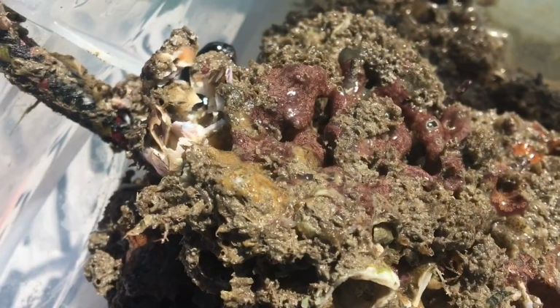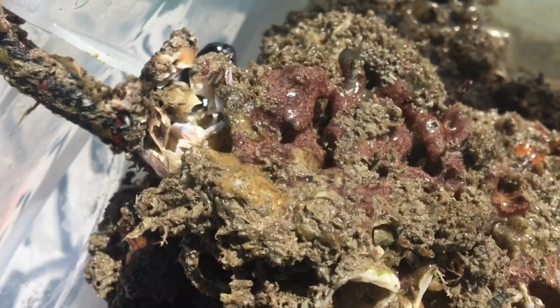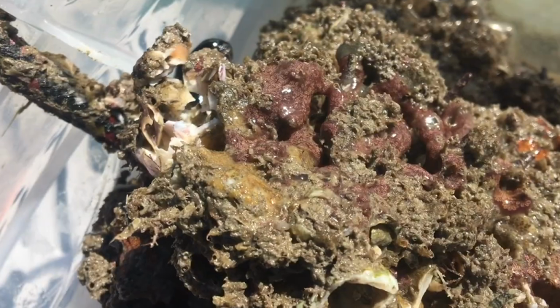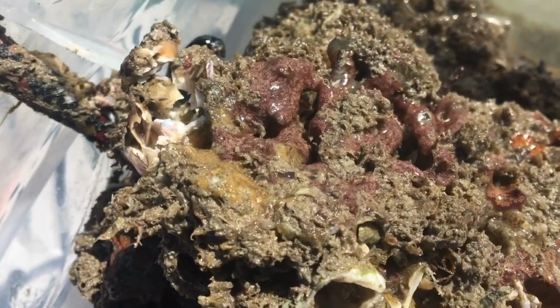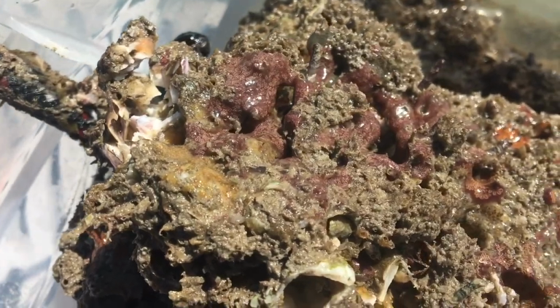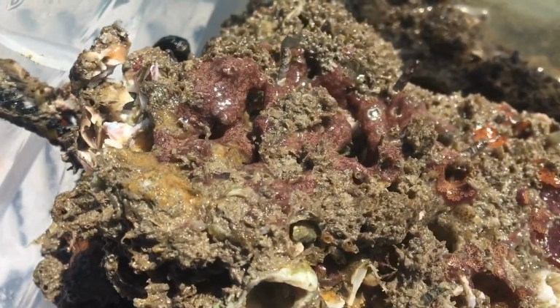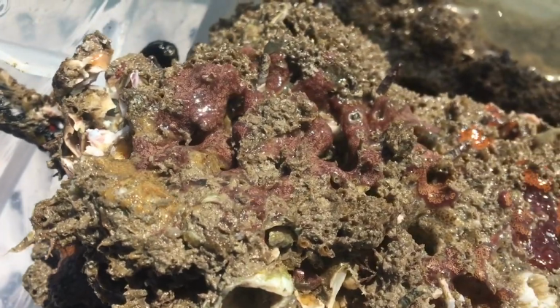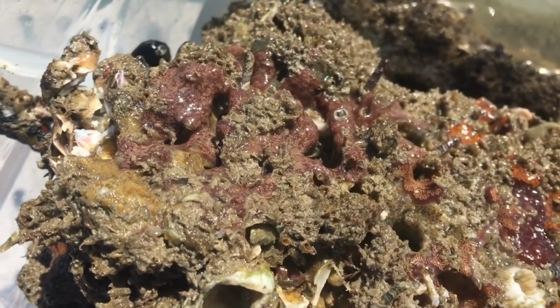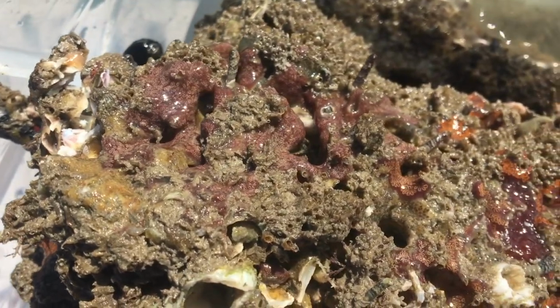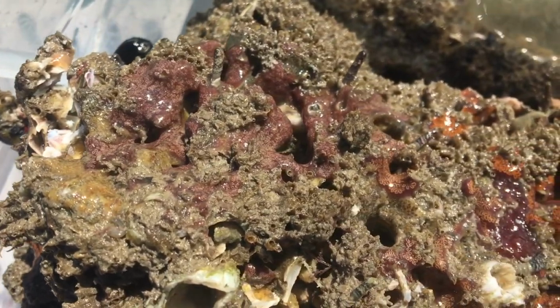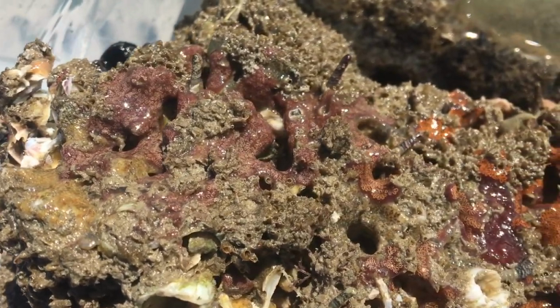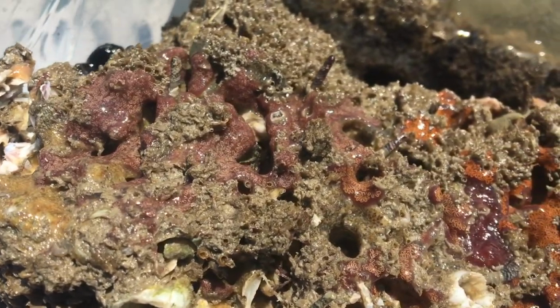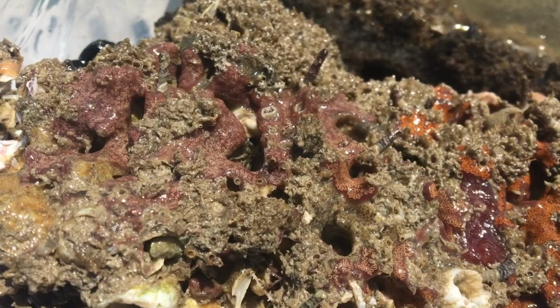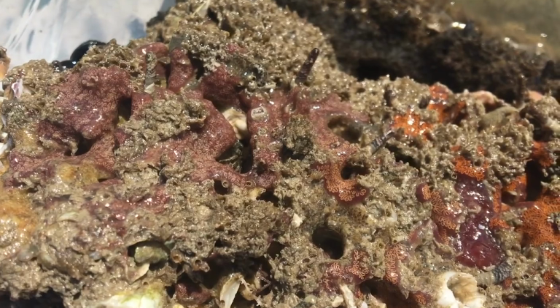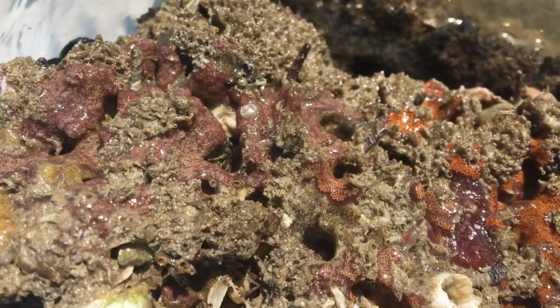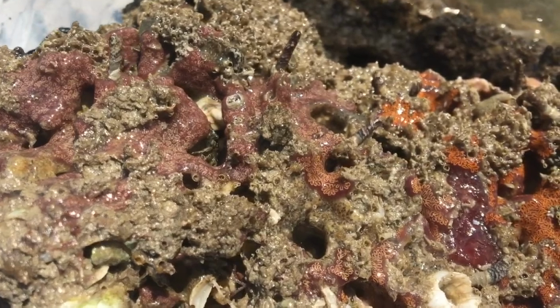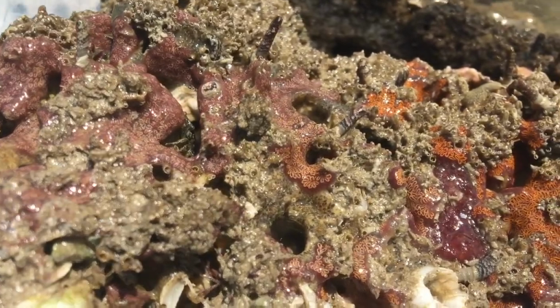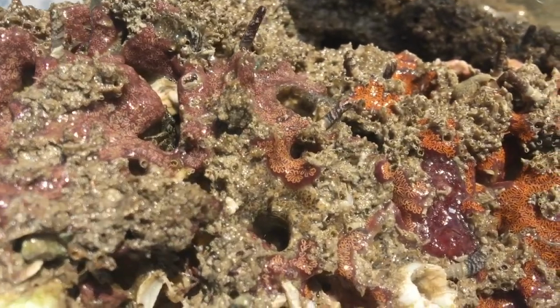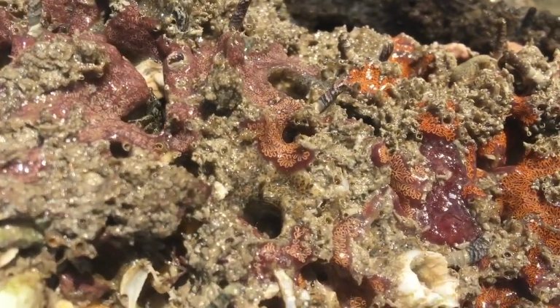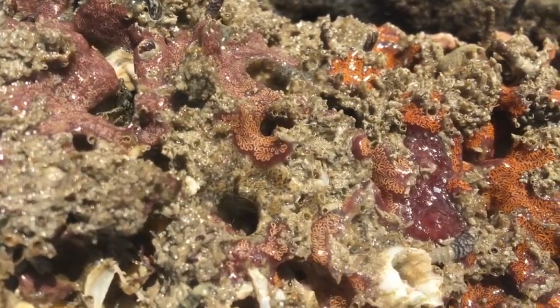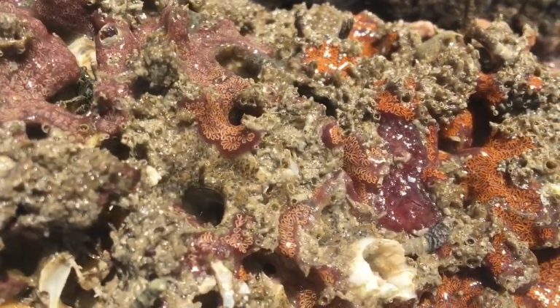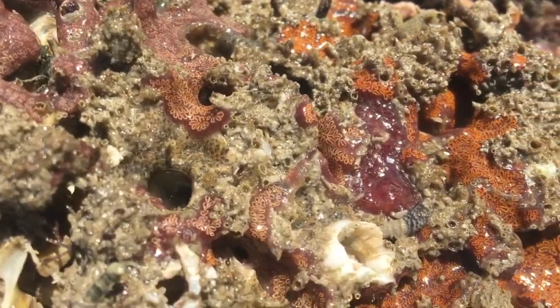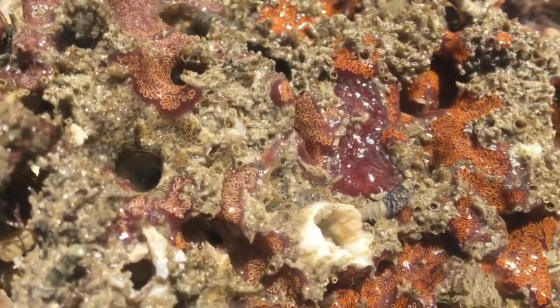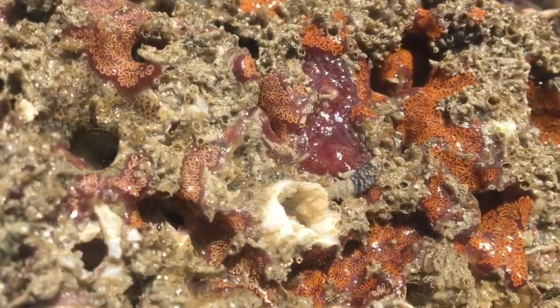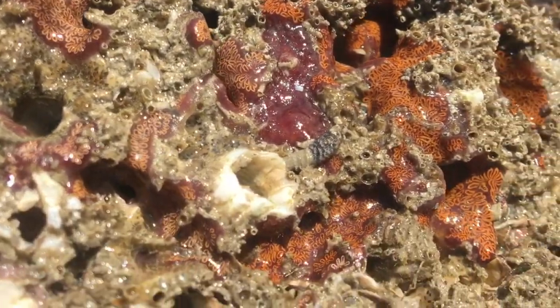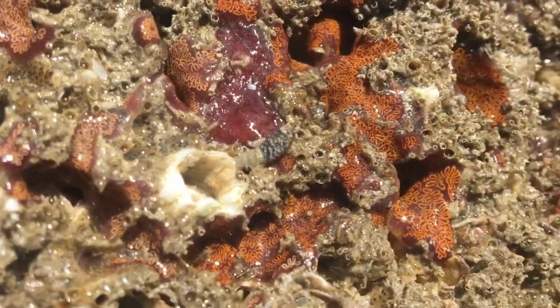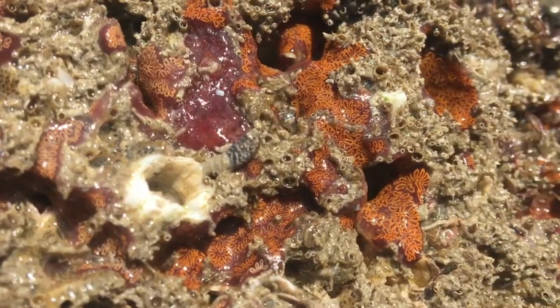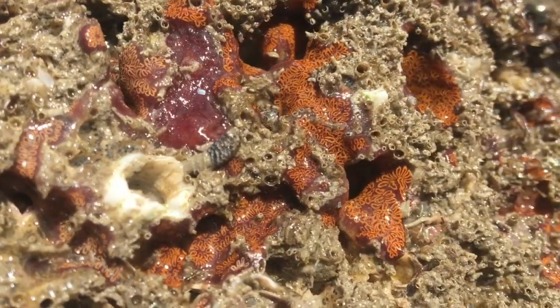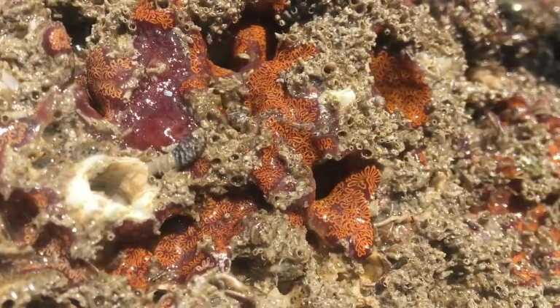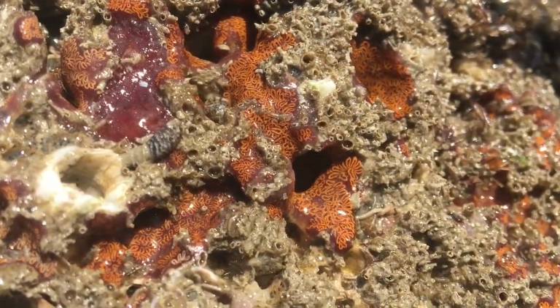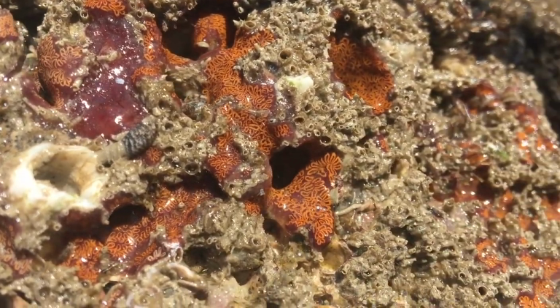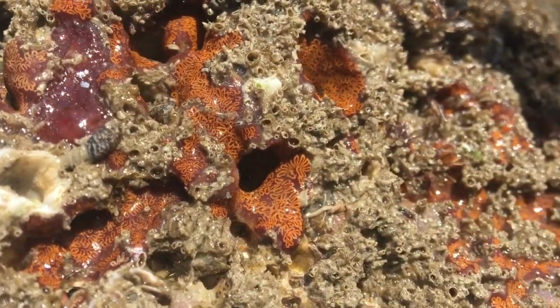Over here these purple and orange tunicates are flat tunicates, which means they're made up of many tunicate organisms.